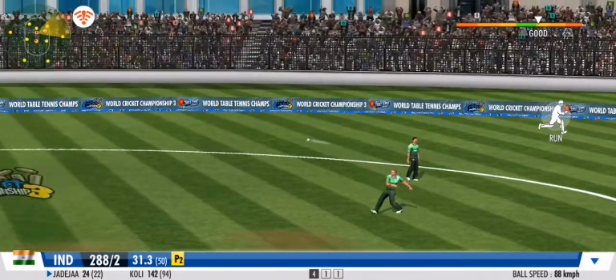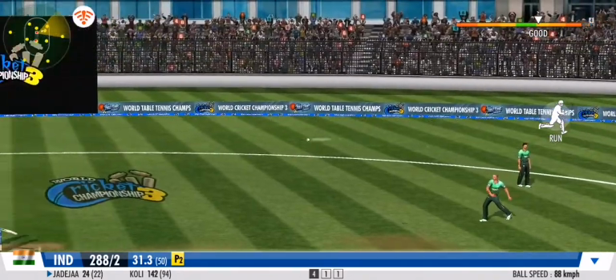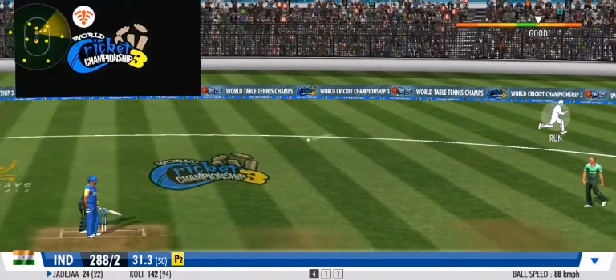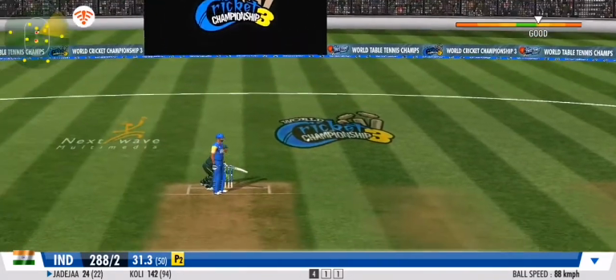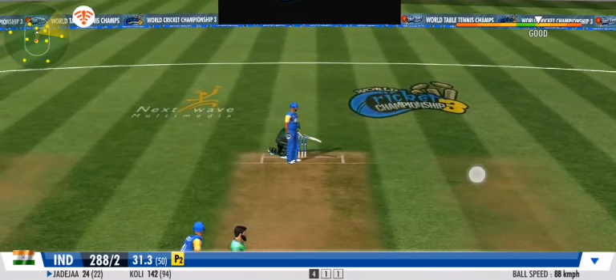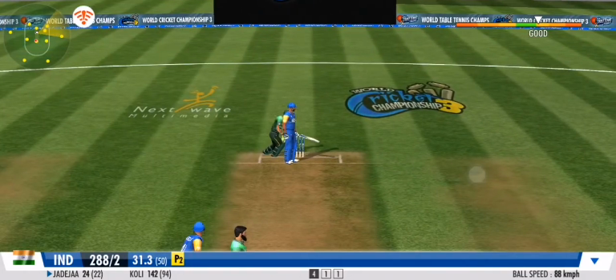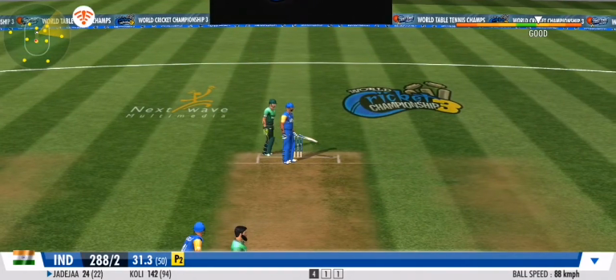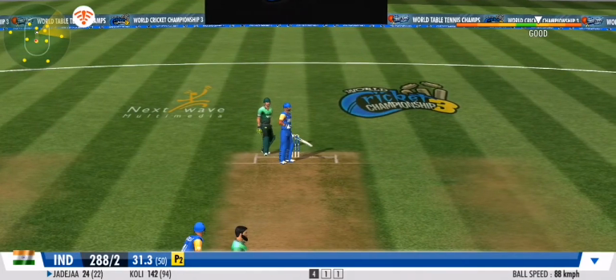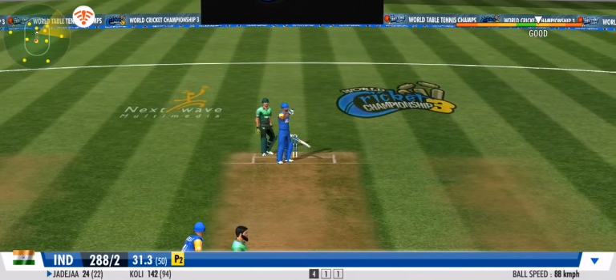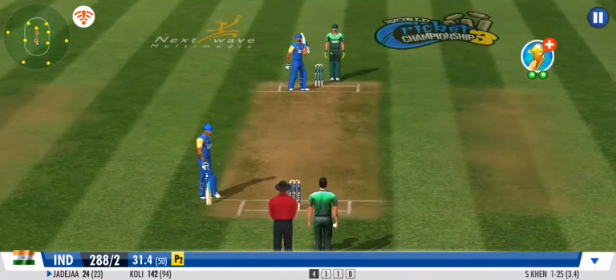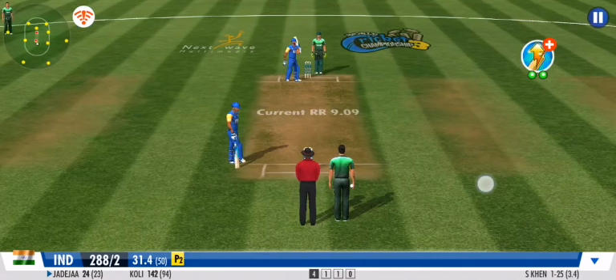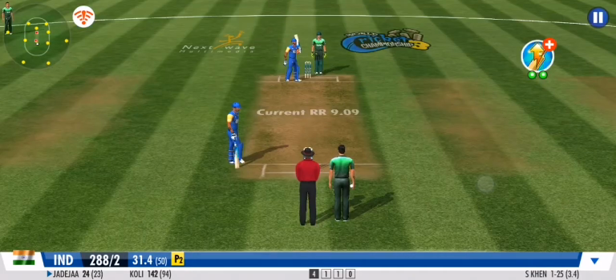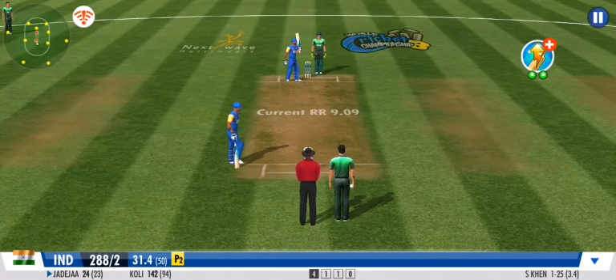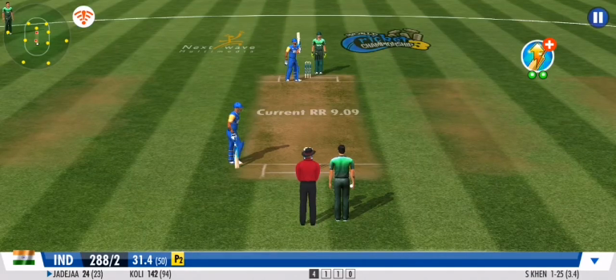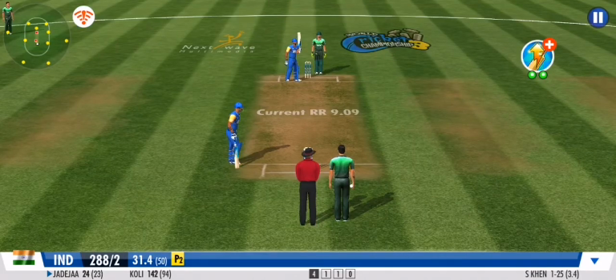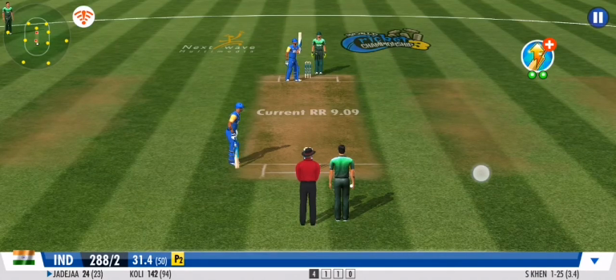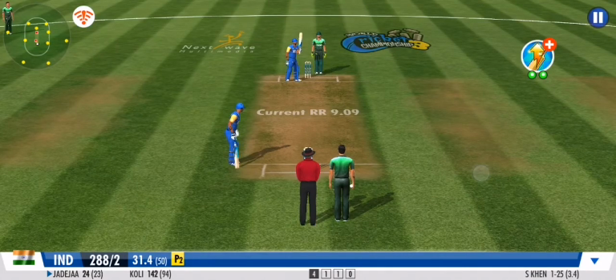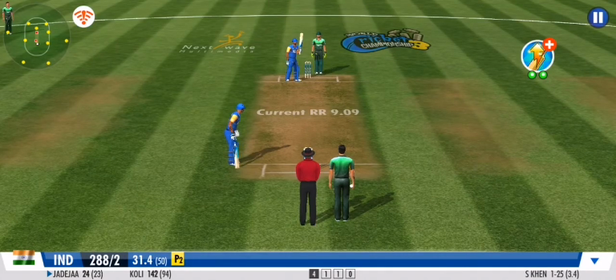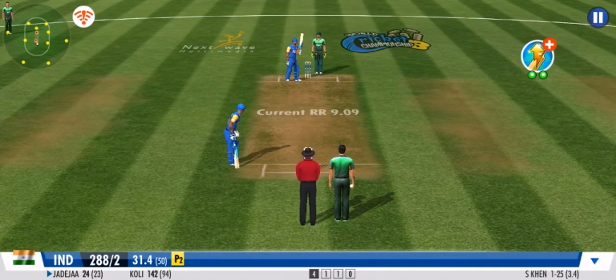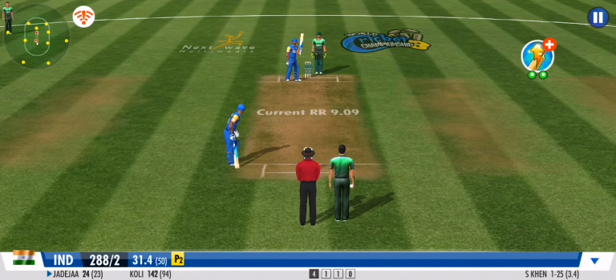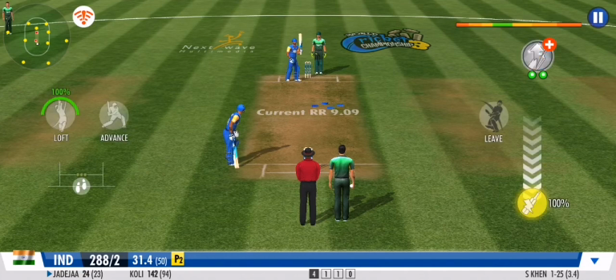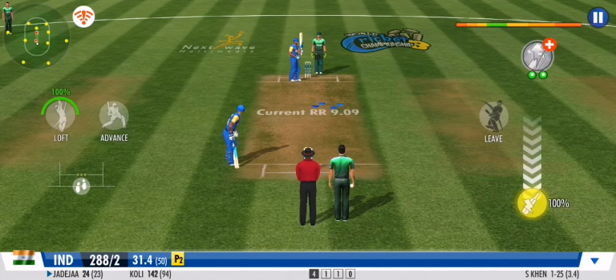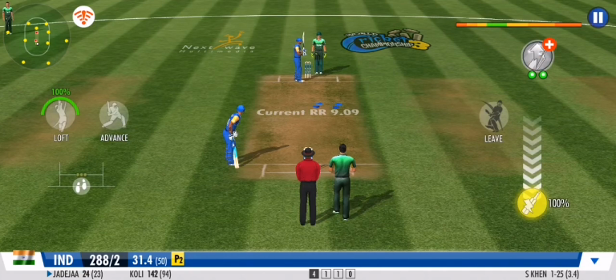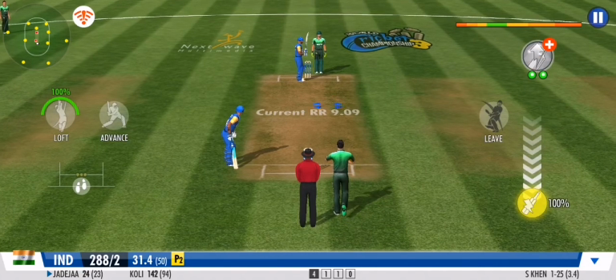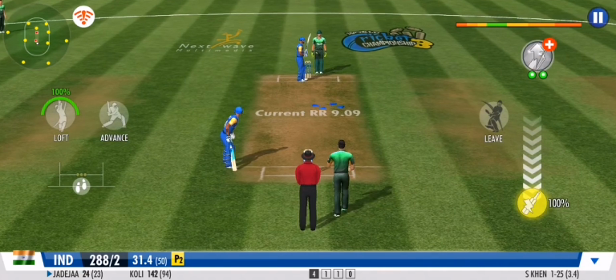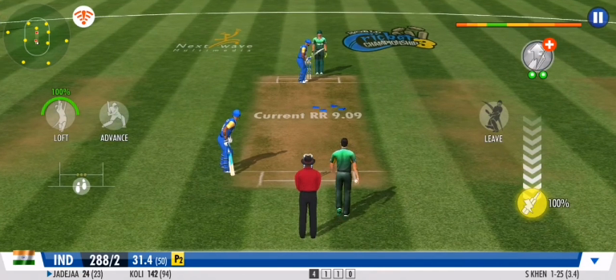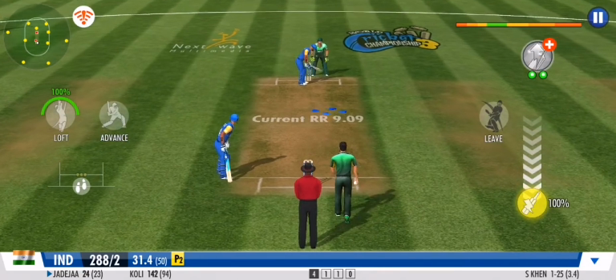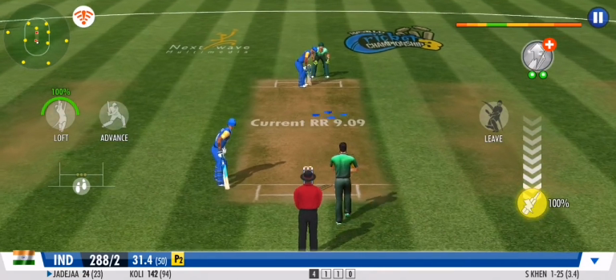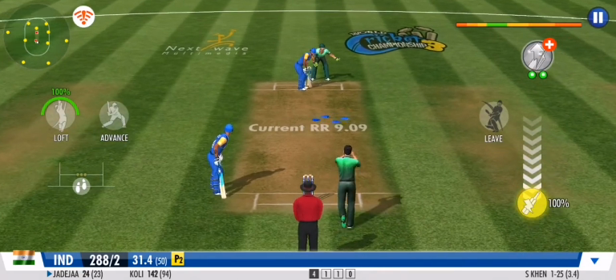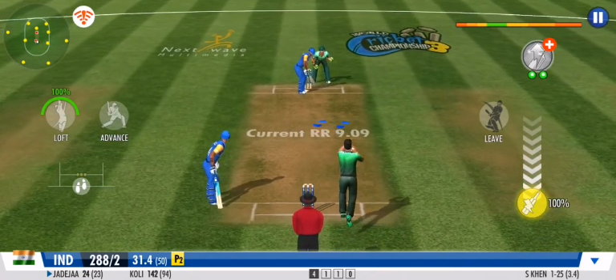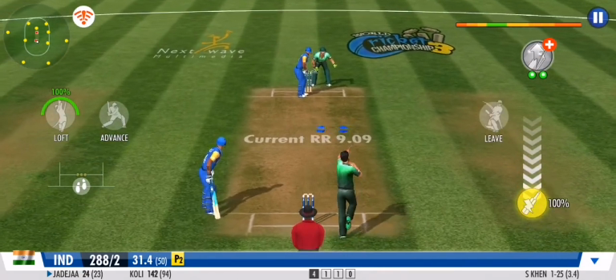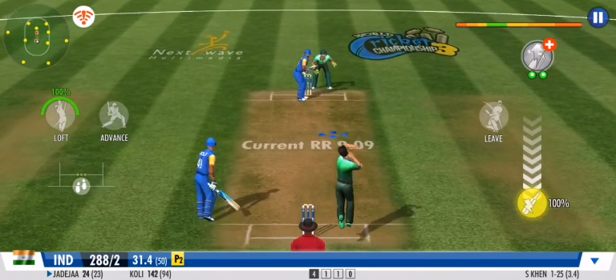Great effort from the fielding unit. They need to keep this momentum going forward. Well contained — a smart effort by the bowler.